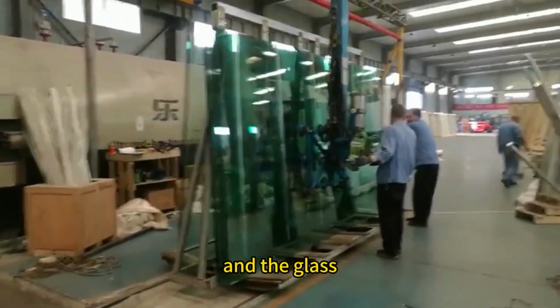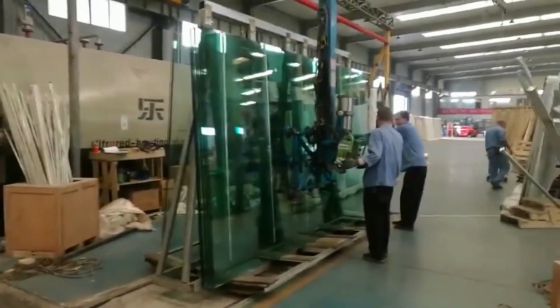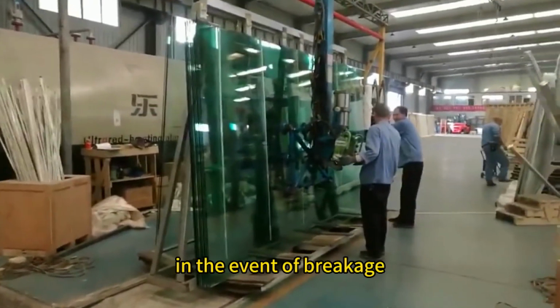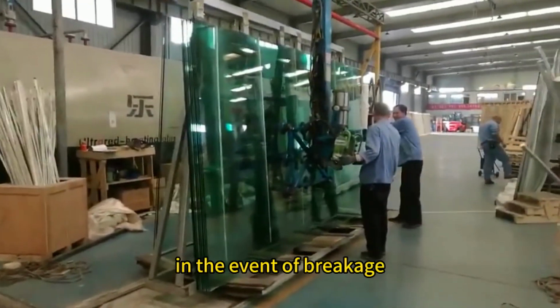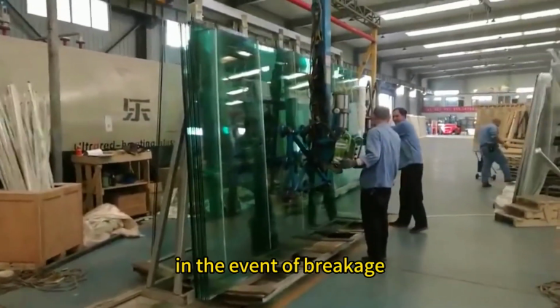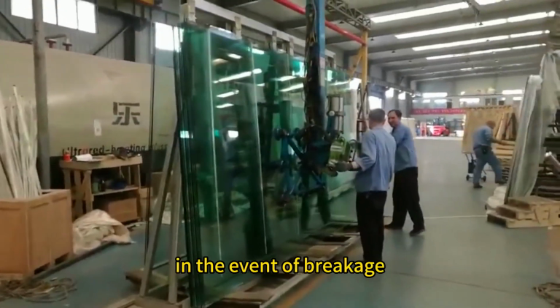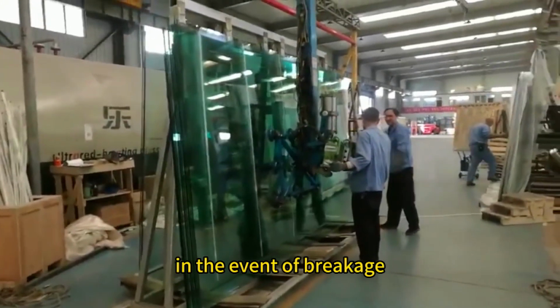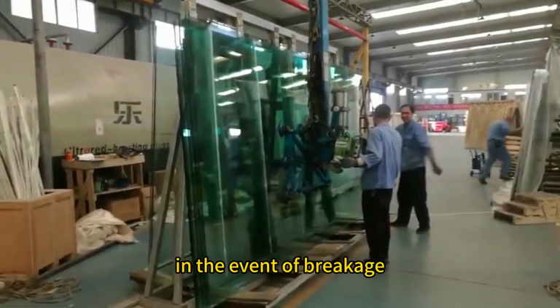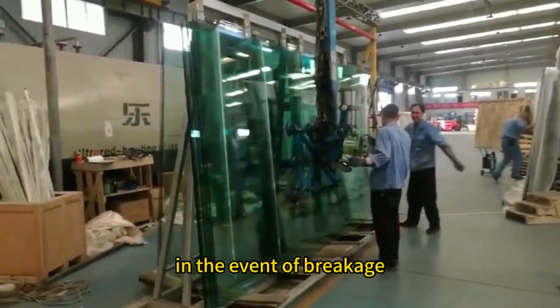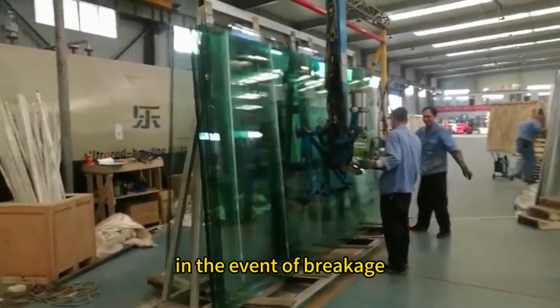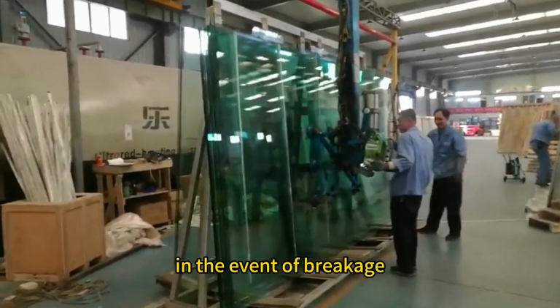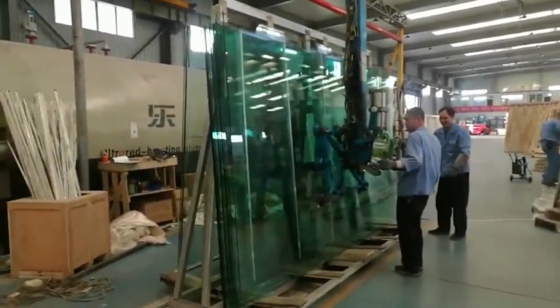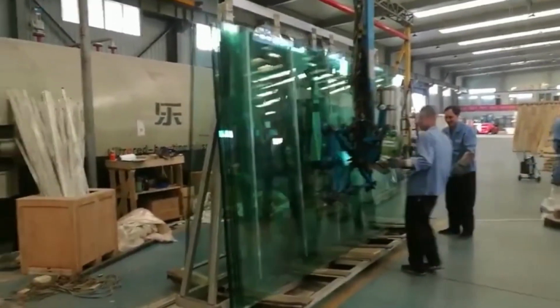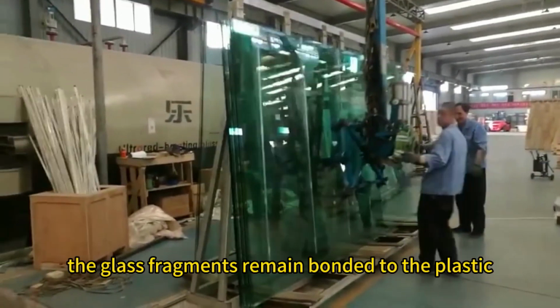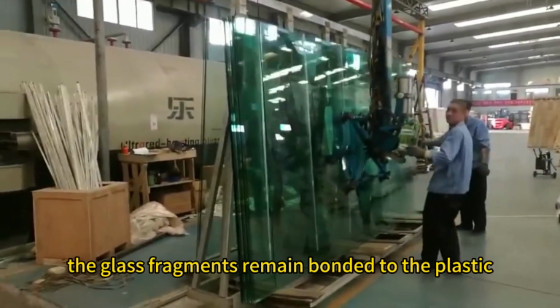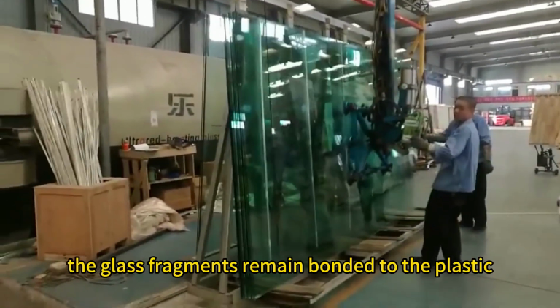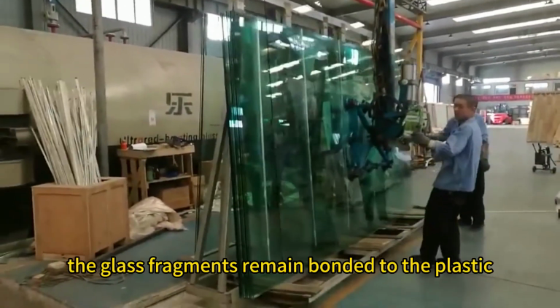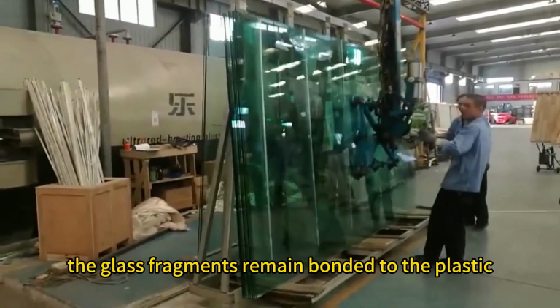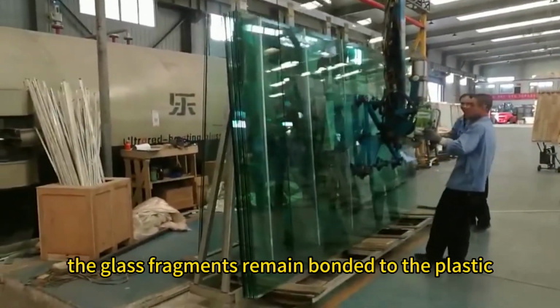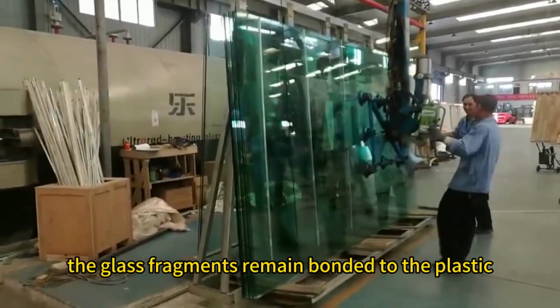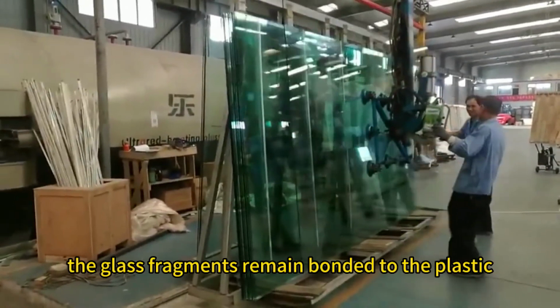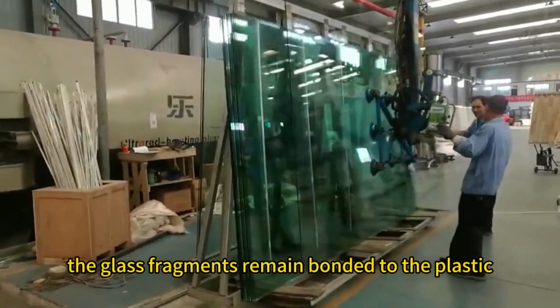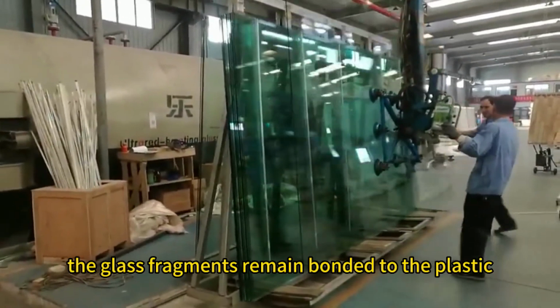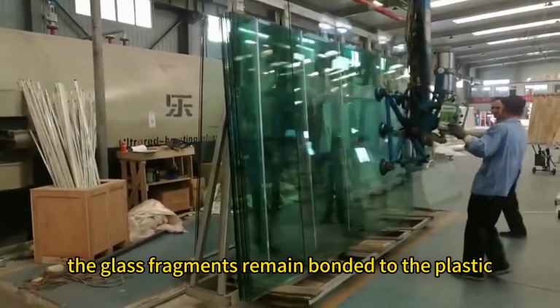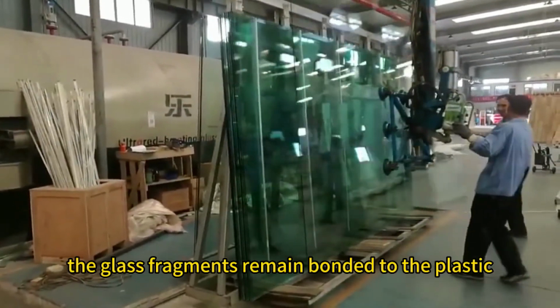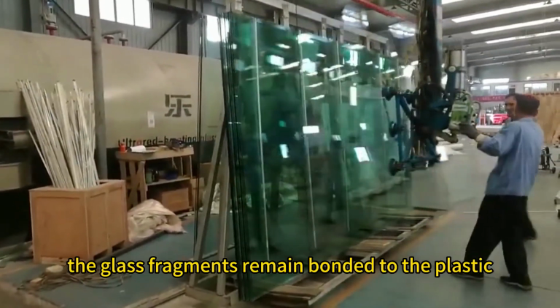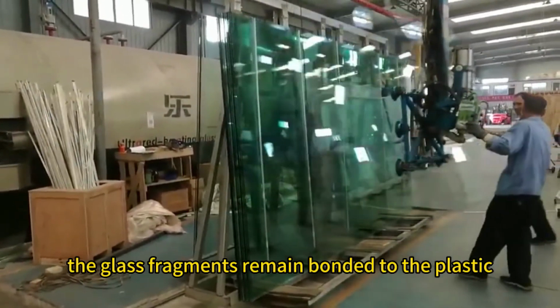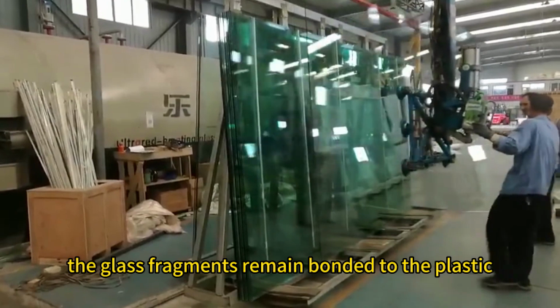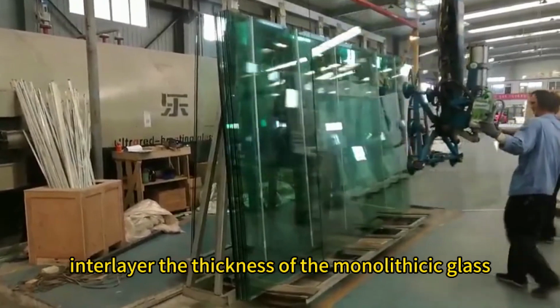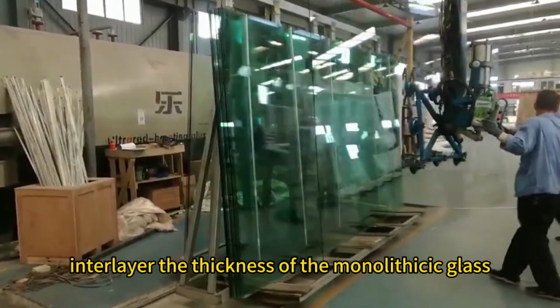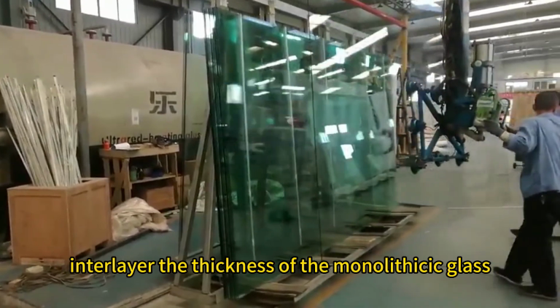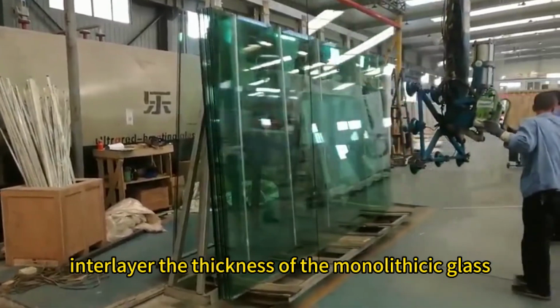In the event of breakage, the glass fragments remain bonded to the plastic interlayer.